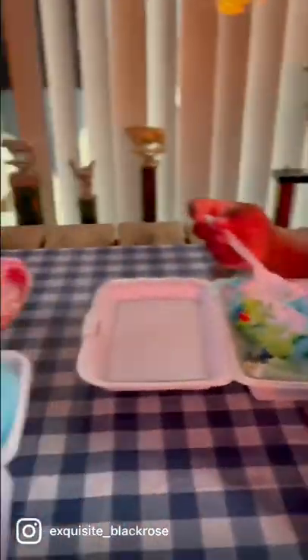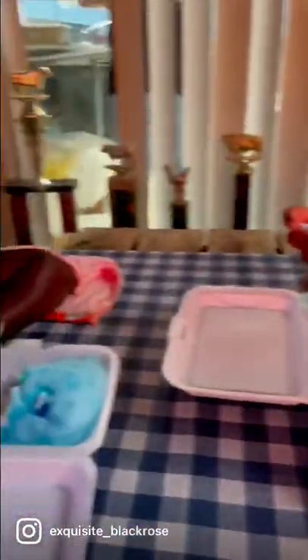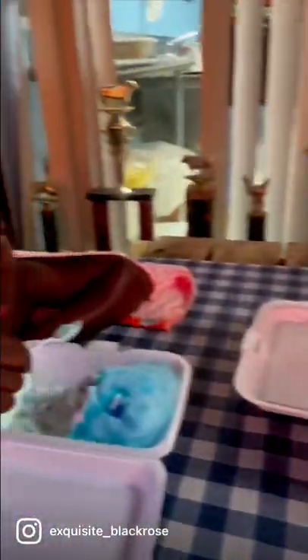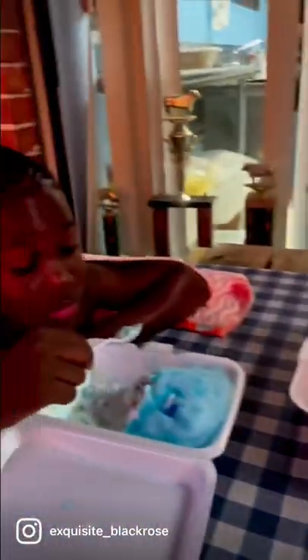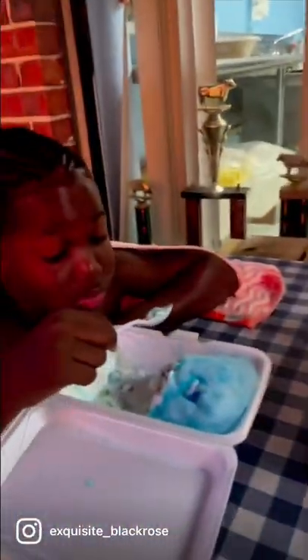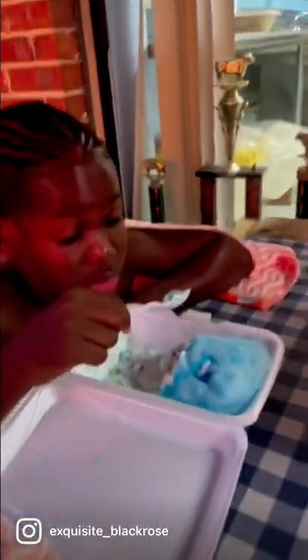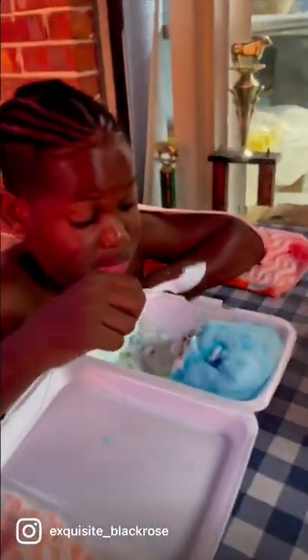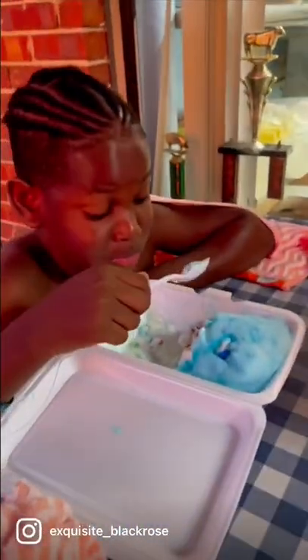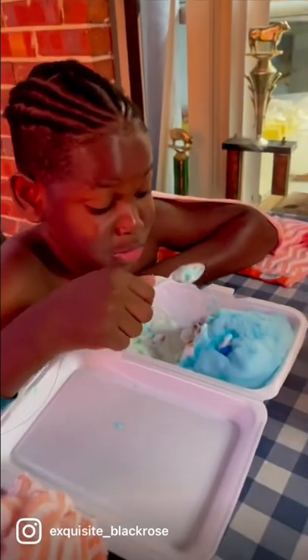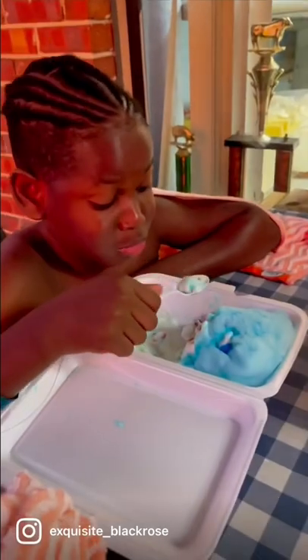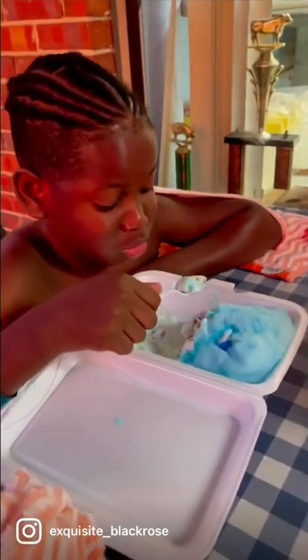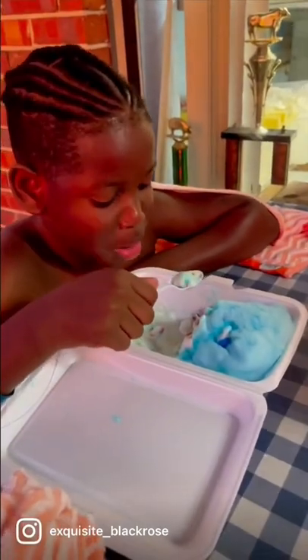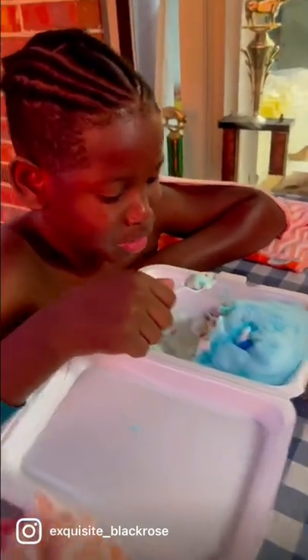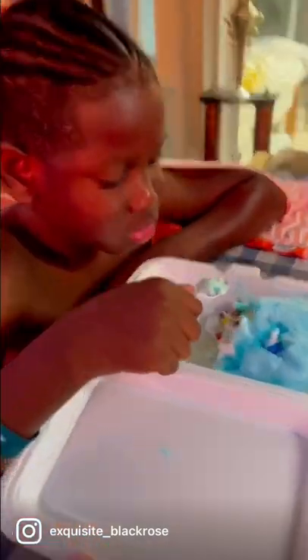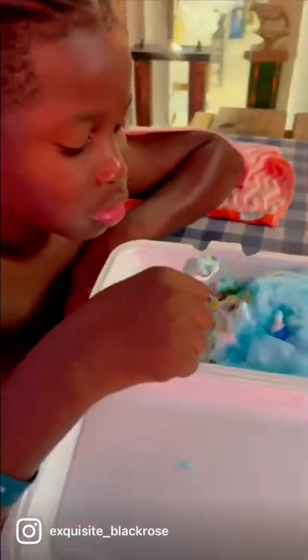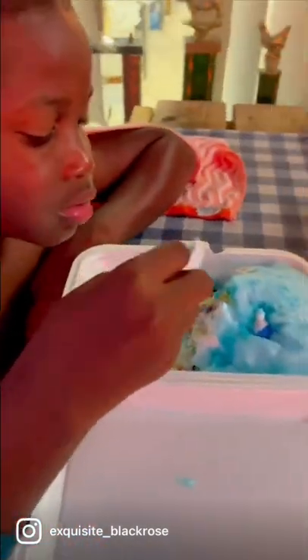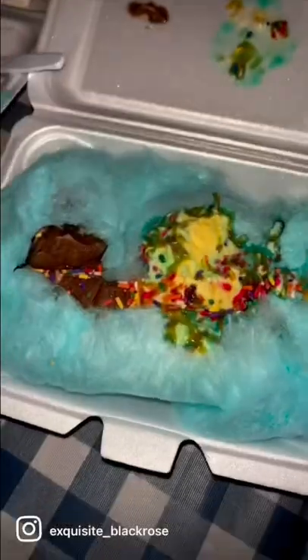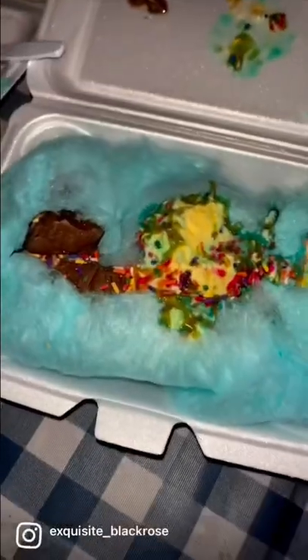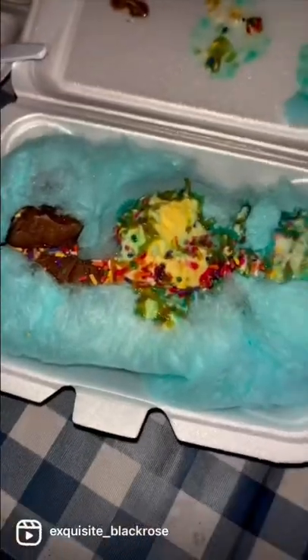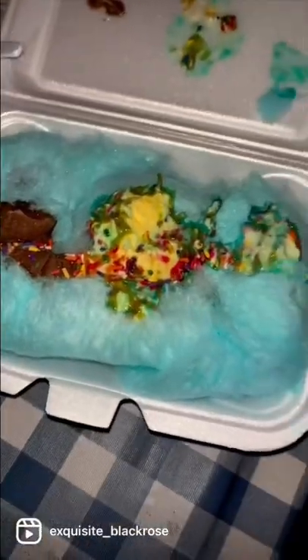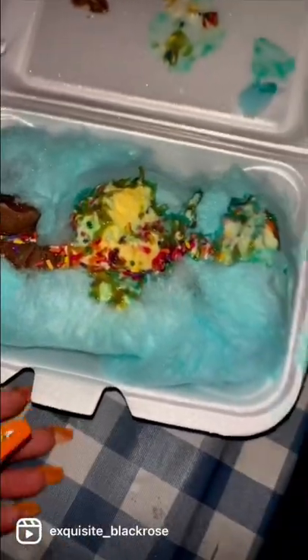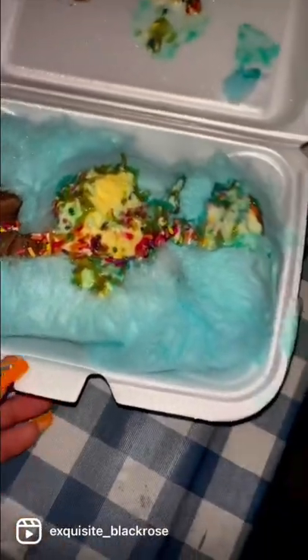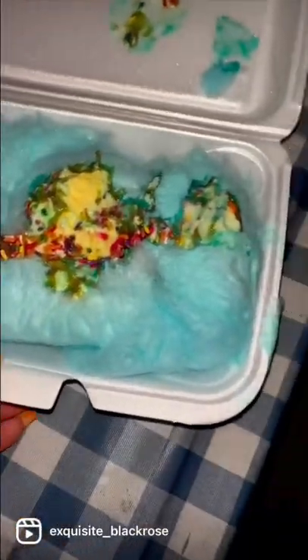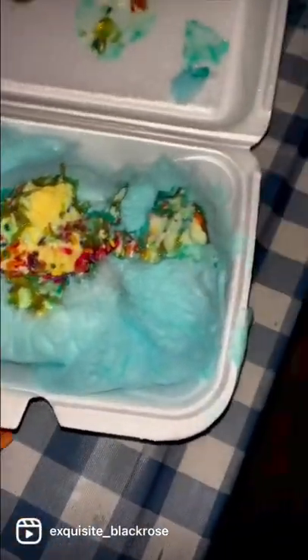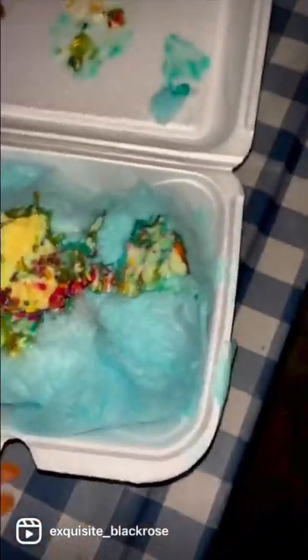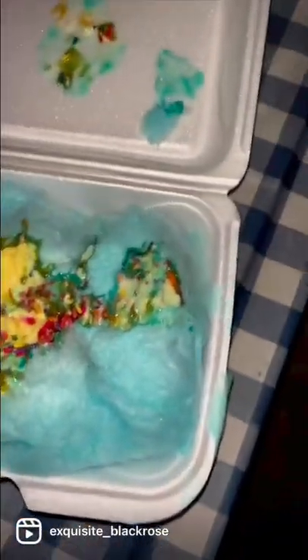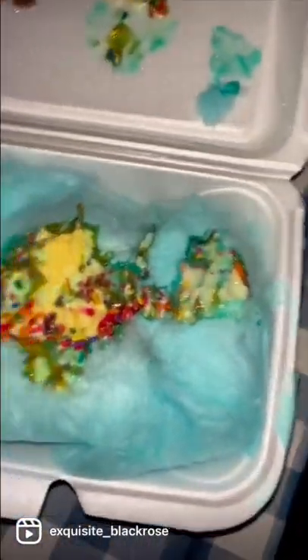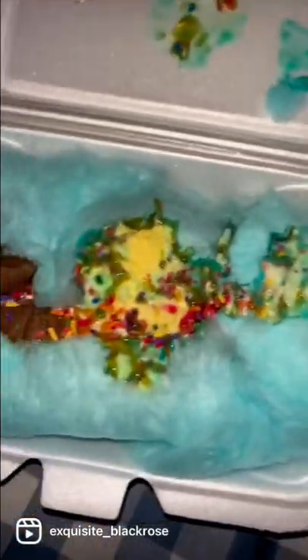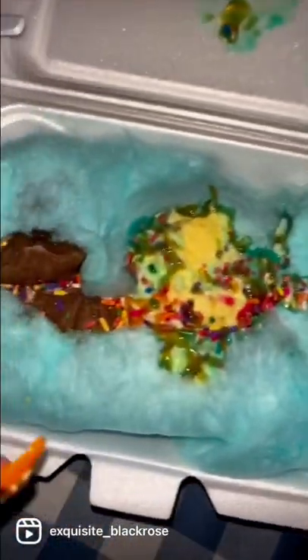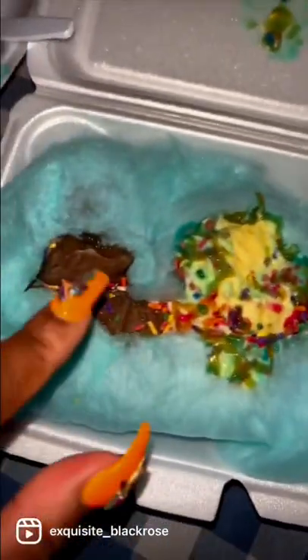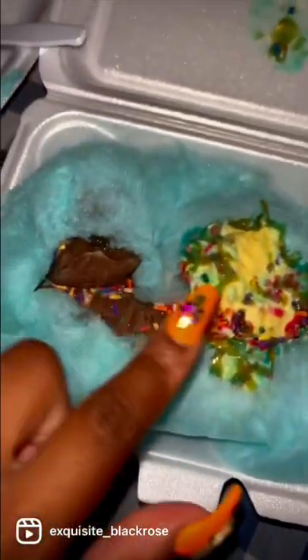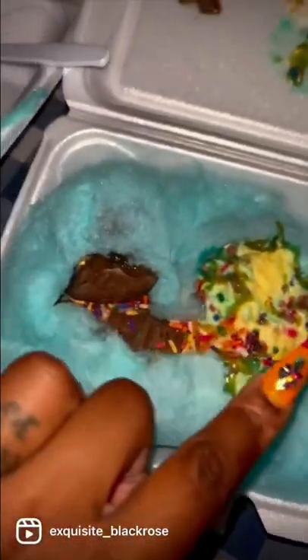It's their first time trying a cotton candy burrito. Okay, so this is our burrito. It's starting to melt already, so that's why you see that.